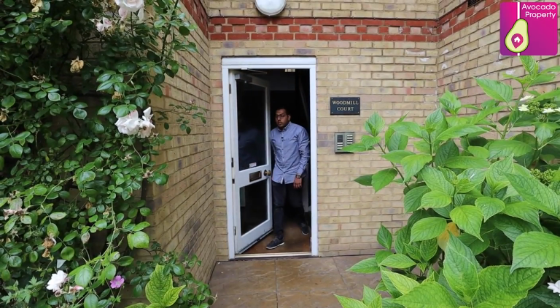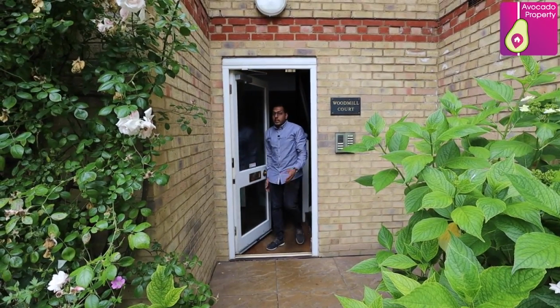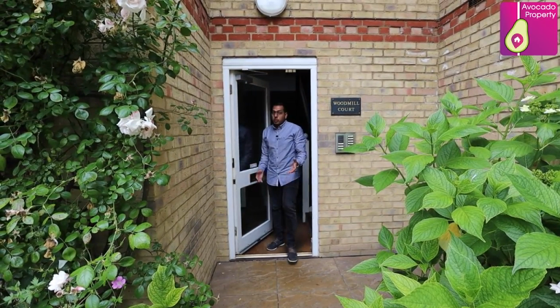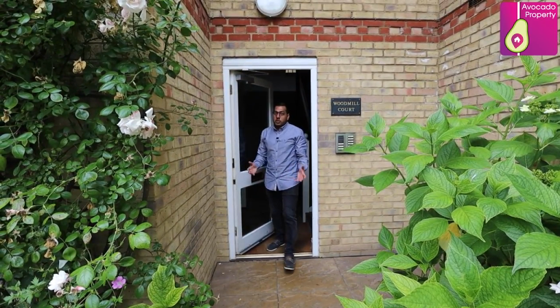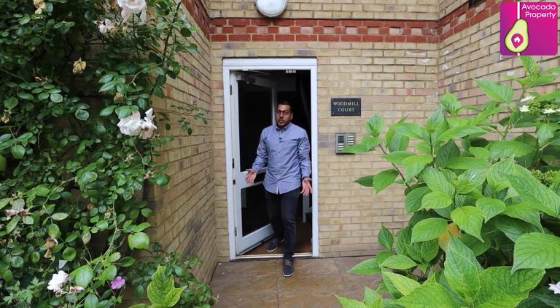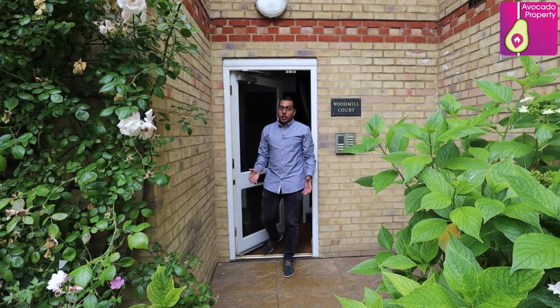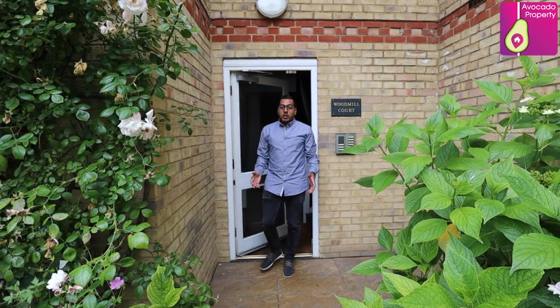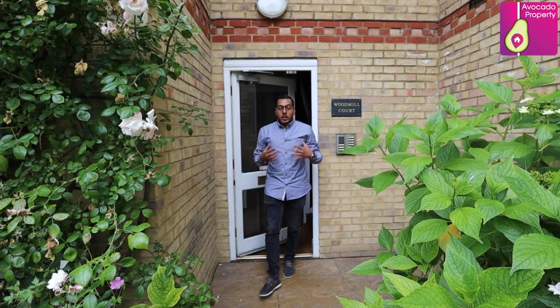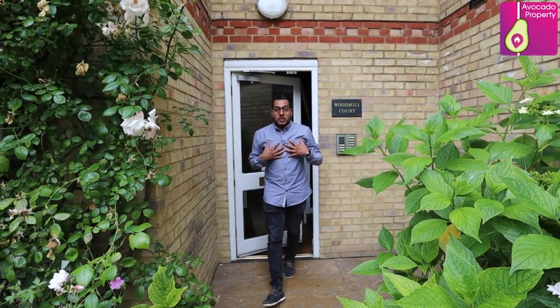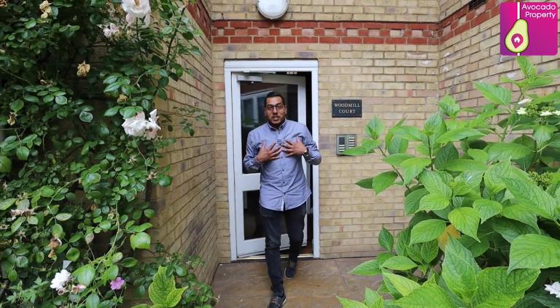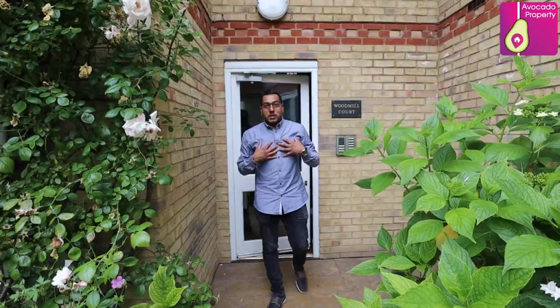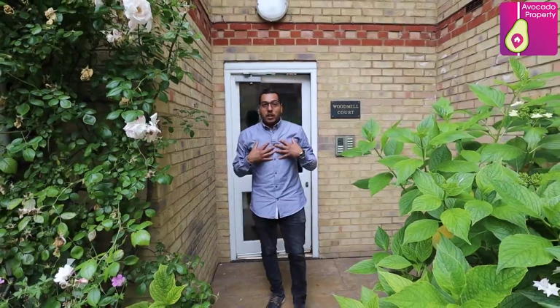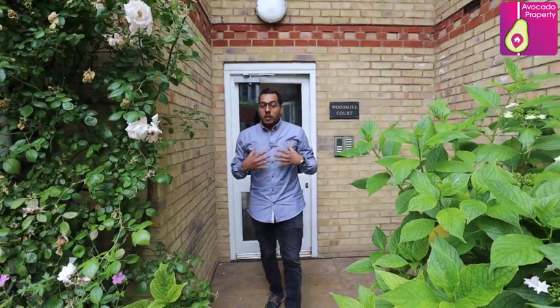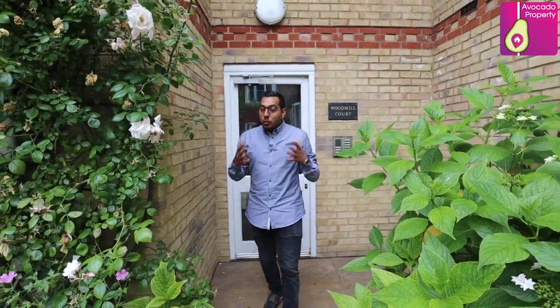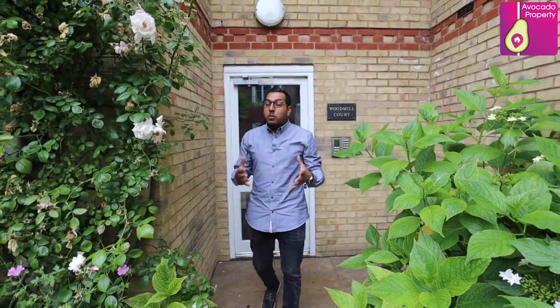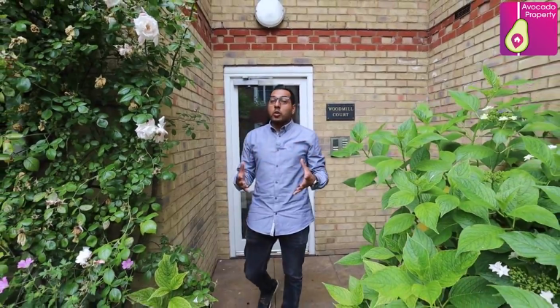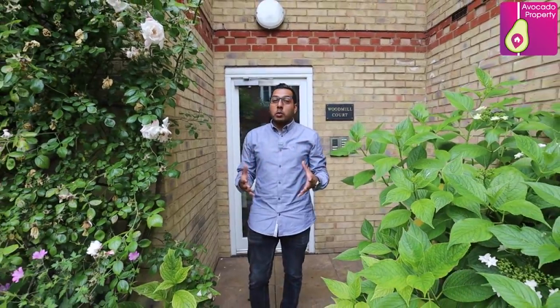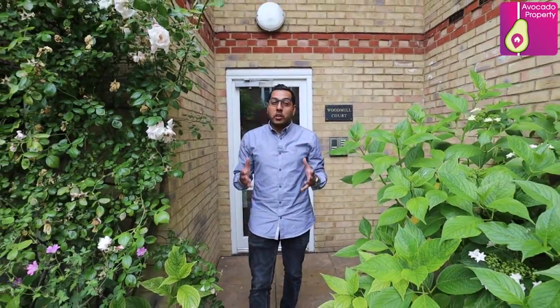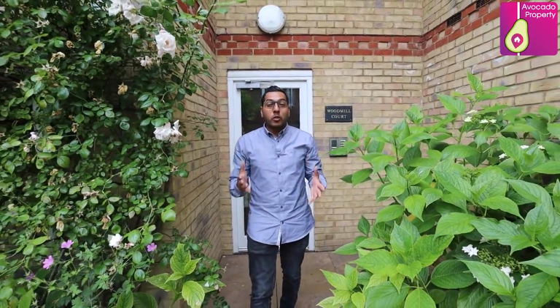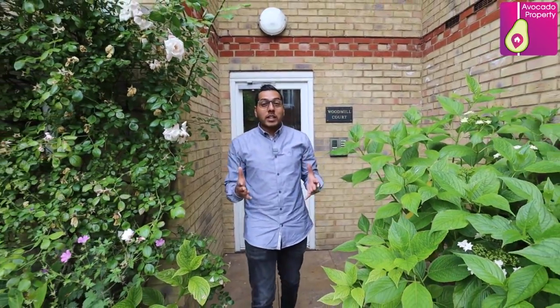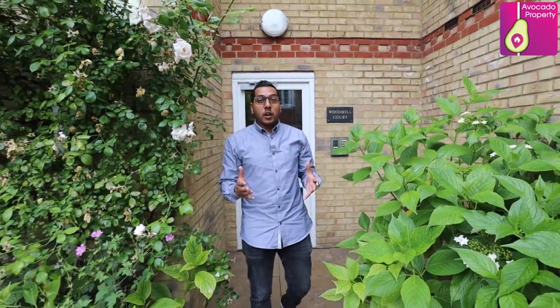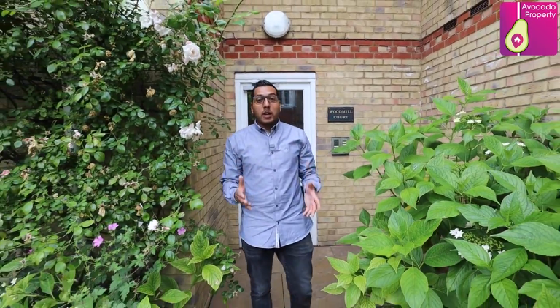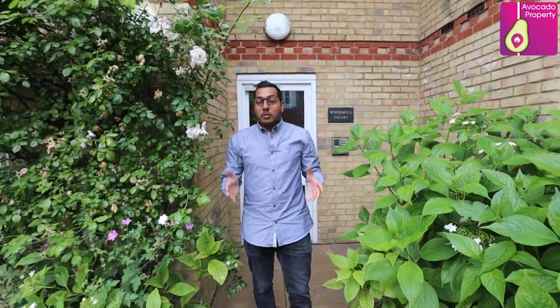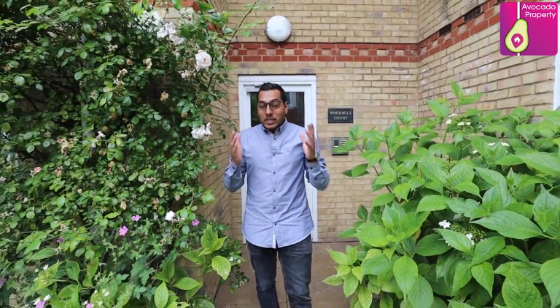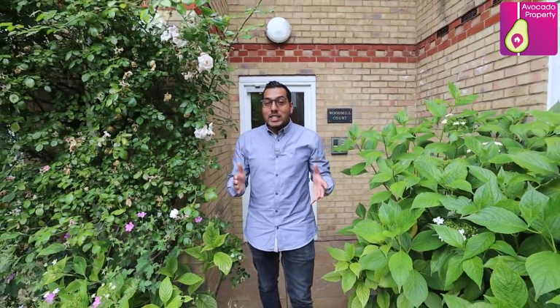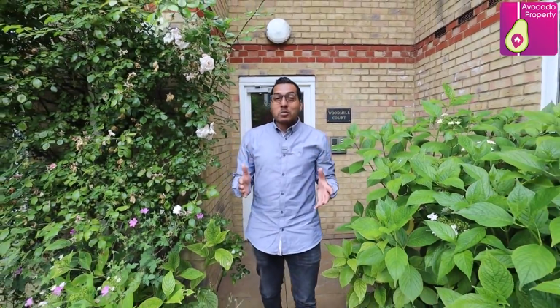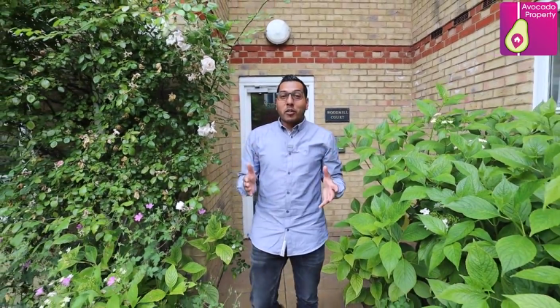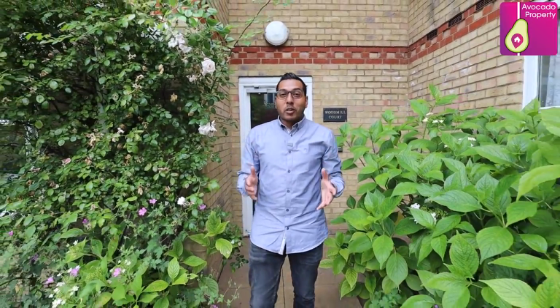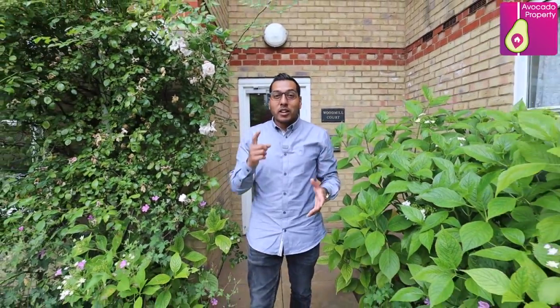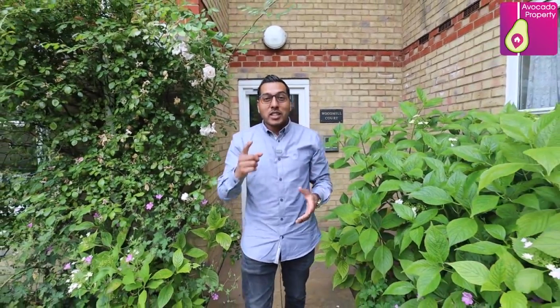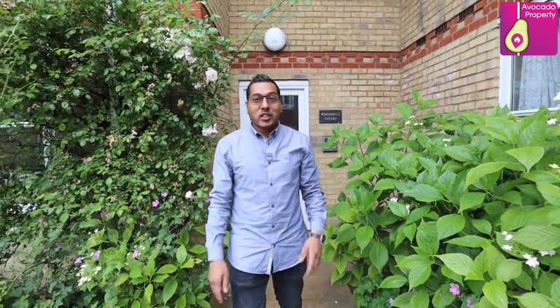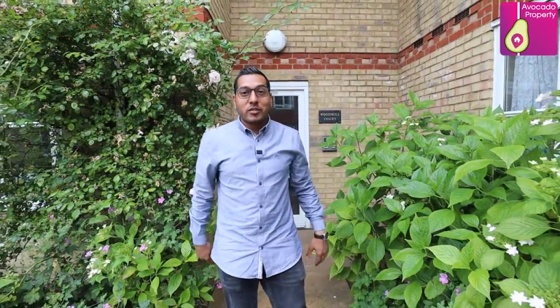Thanks for watching the video. My name is Sanjay Patel. If Woodmill Court could be your next home, my details will follow. I'll see you soon.